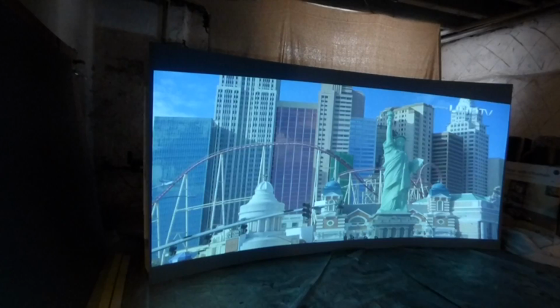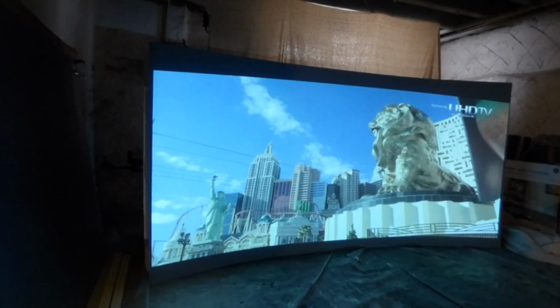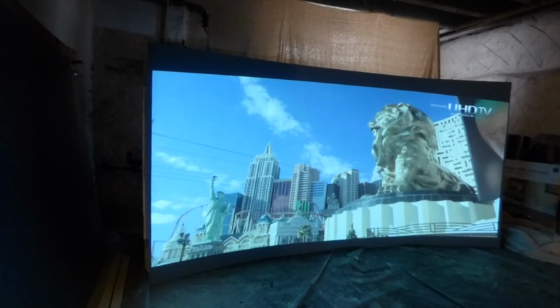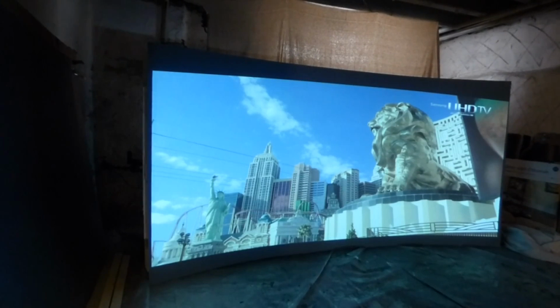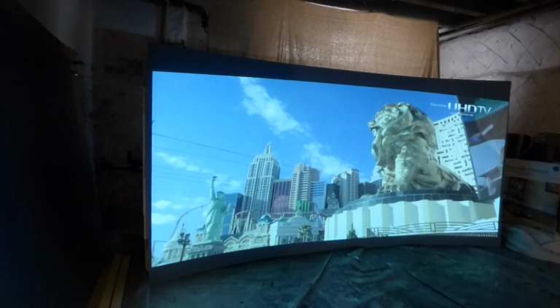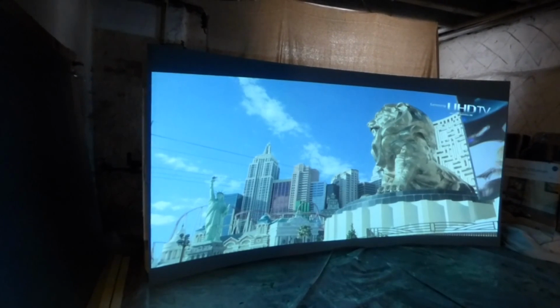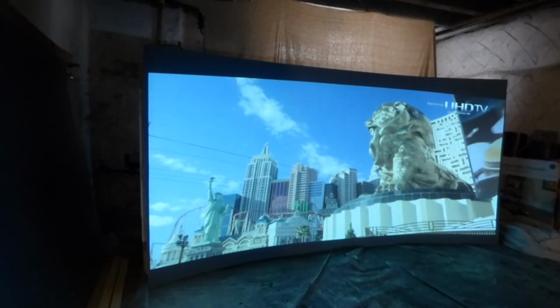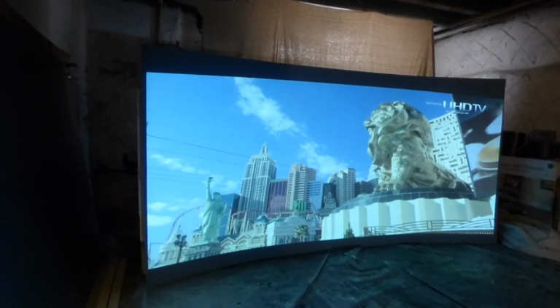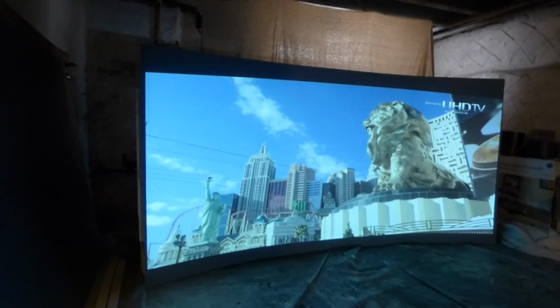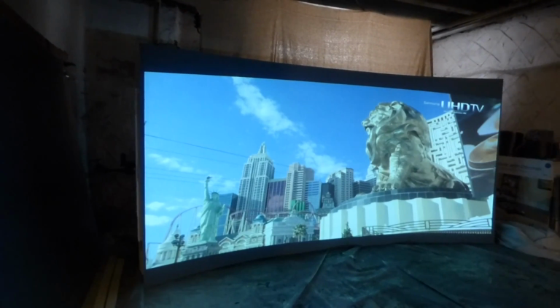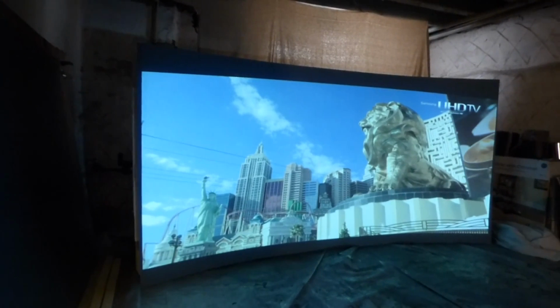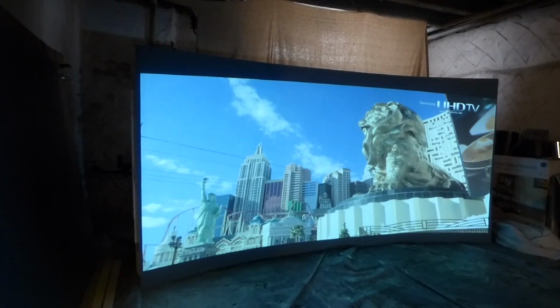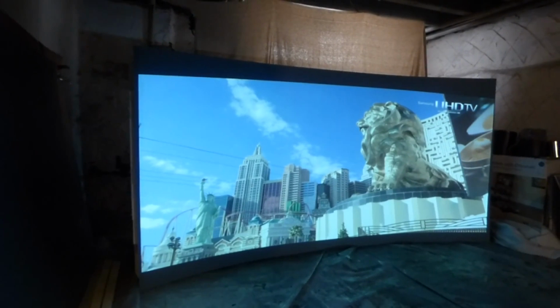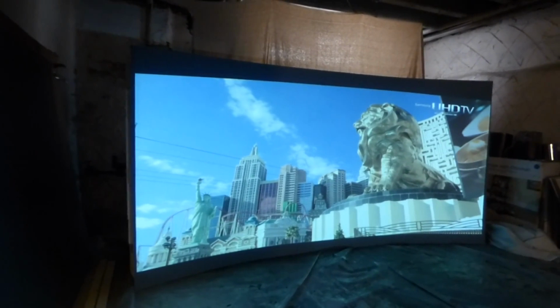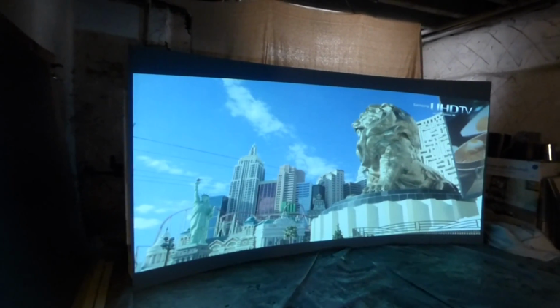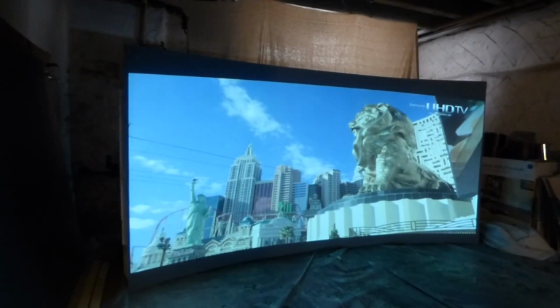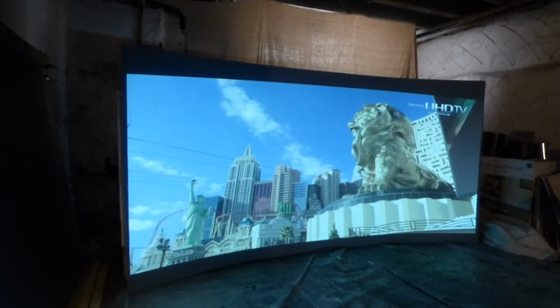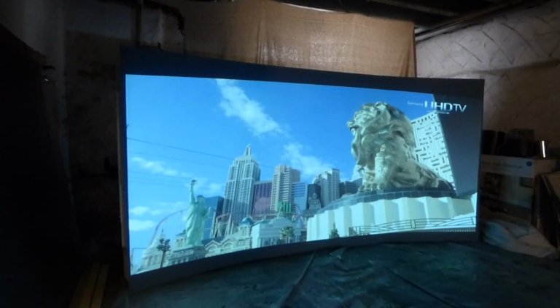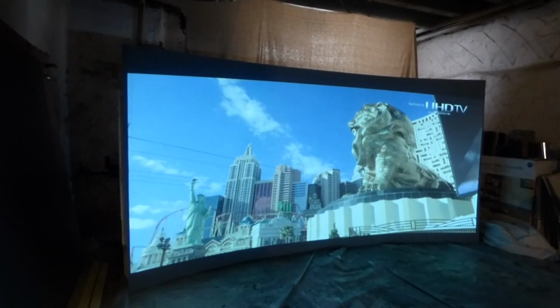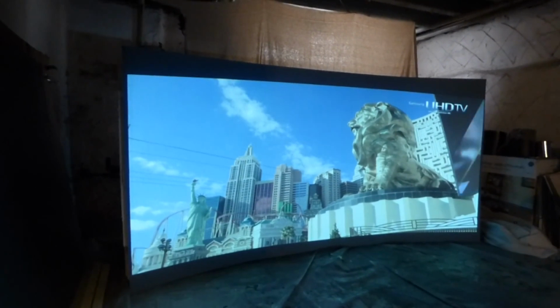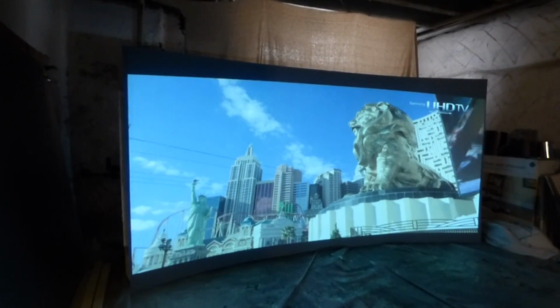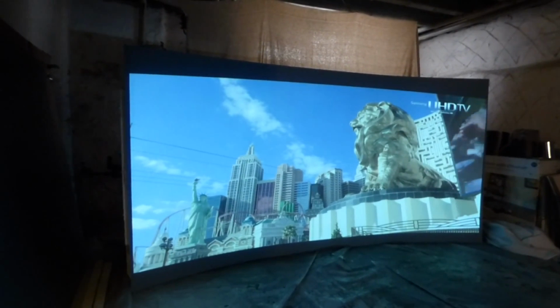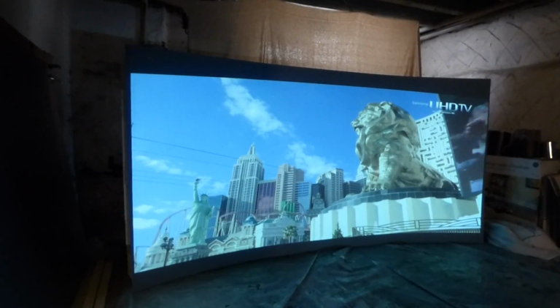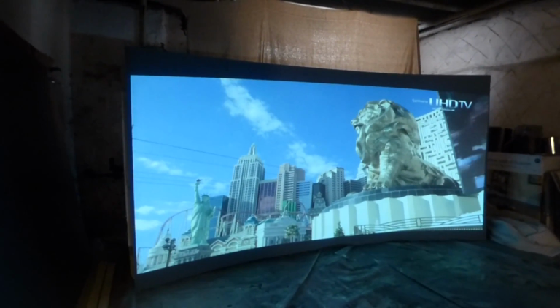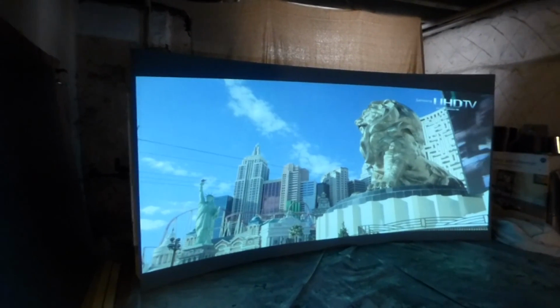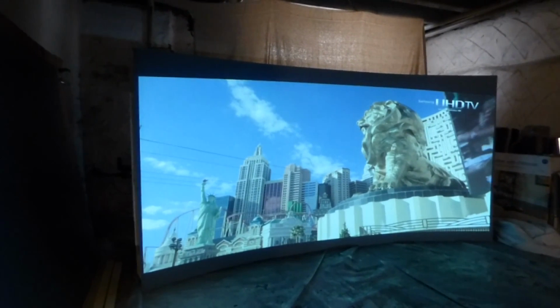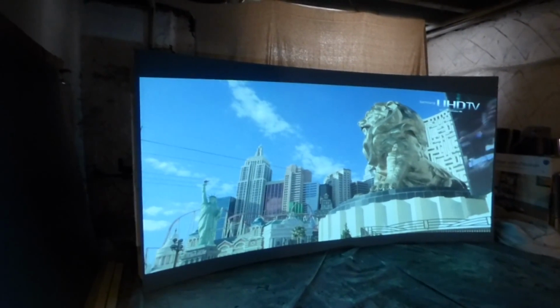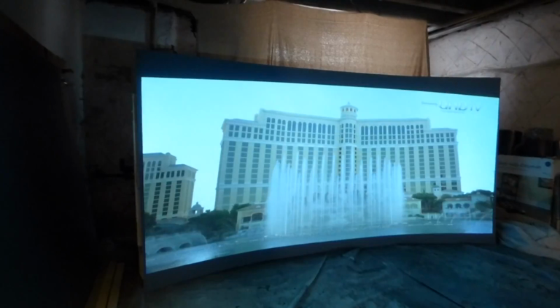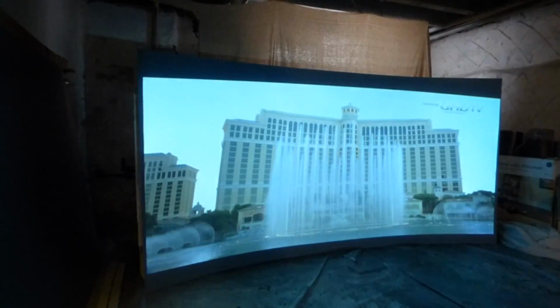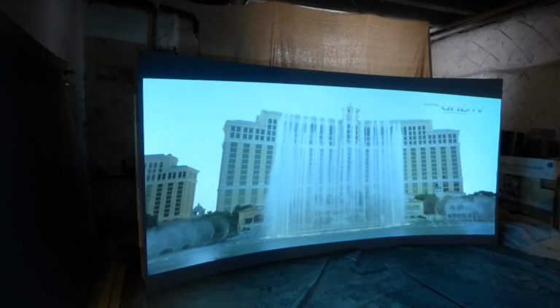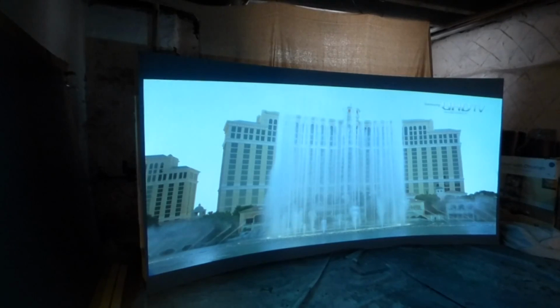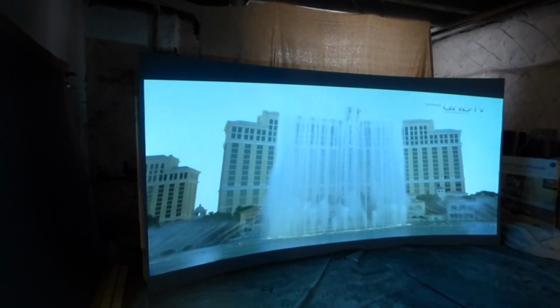This screen is borderless, which means there's no border required. One of the amazing things about this screen.